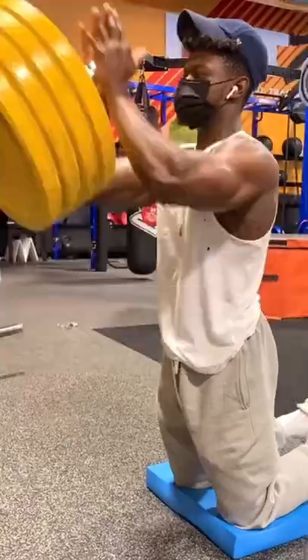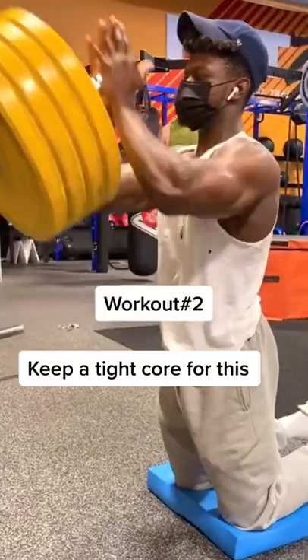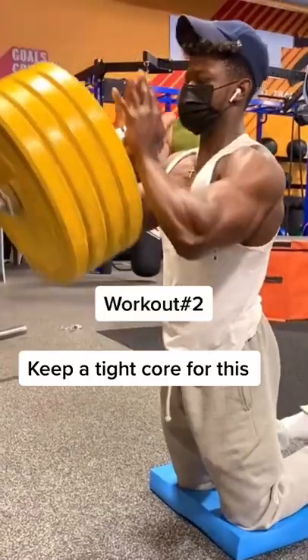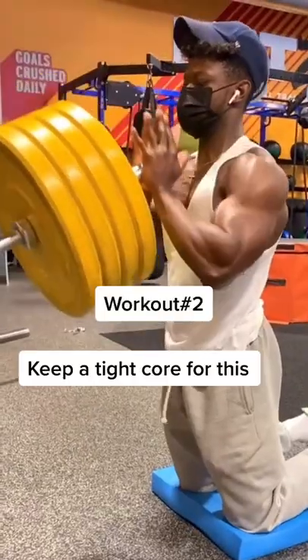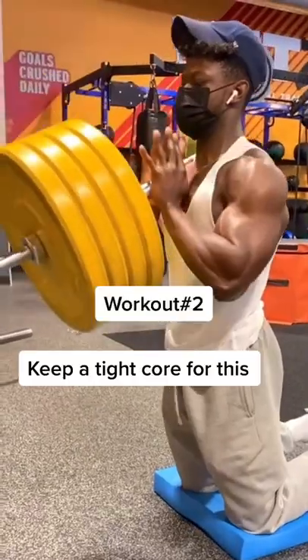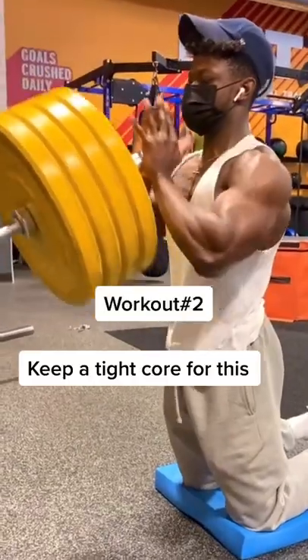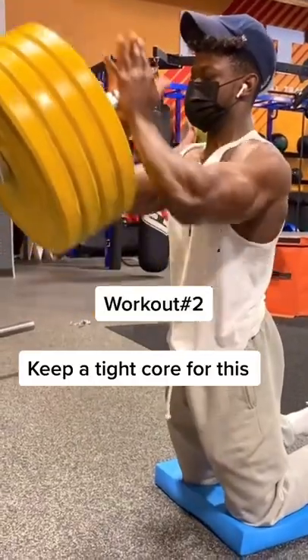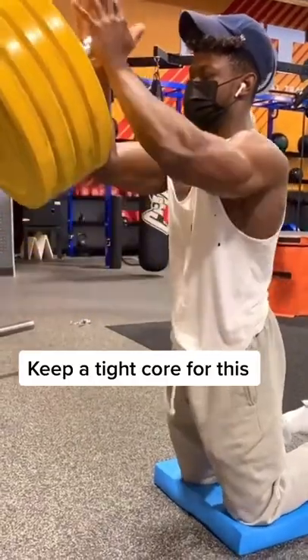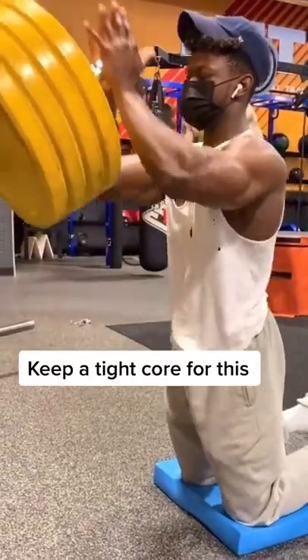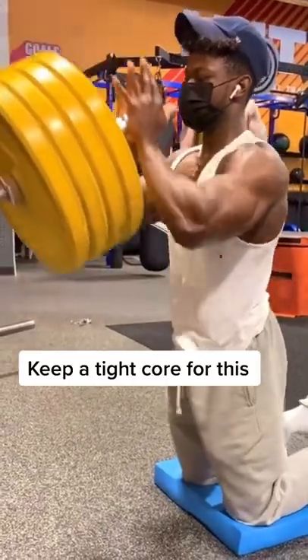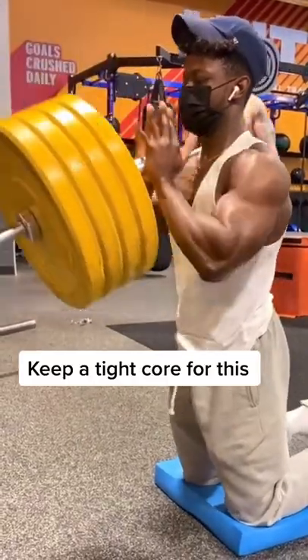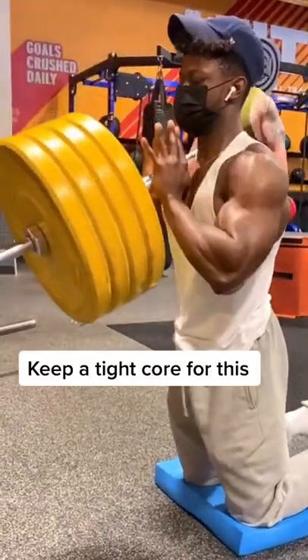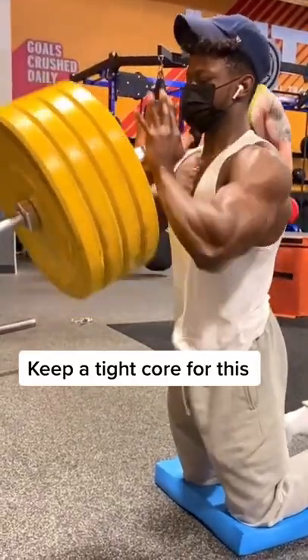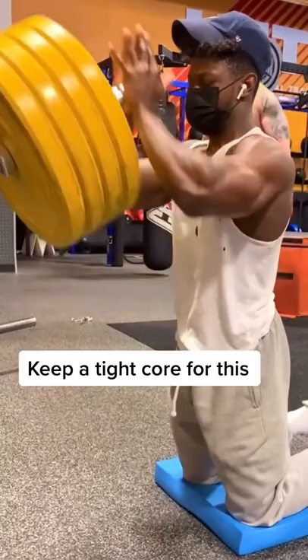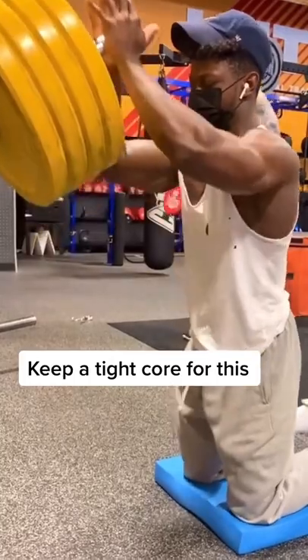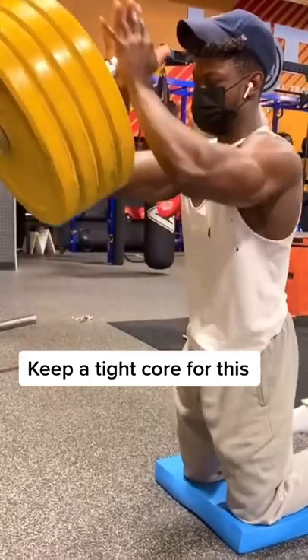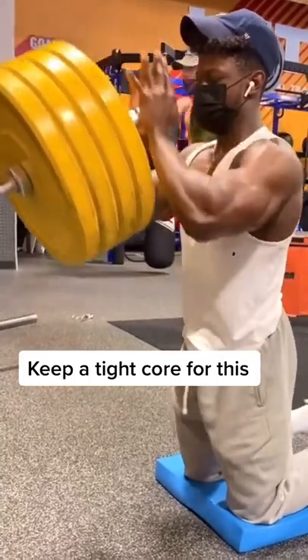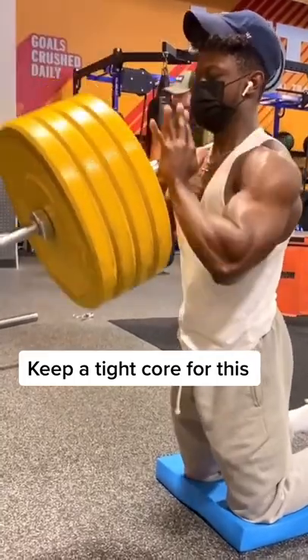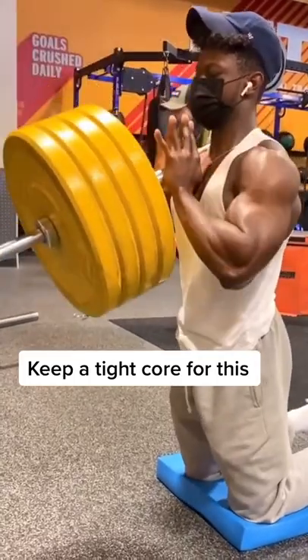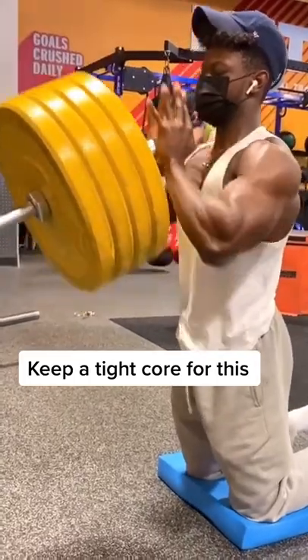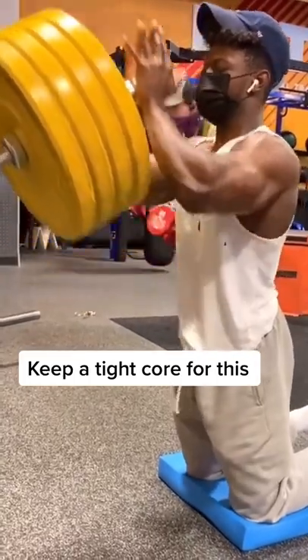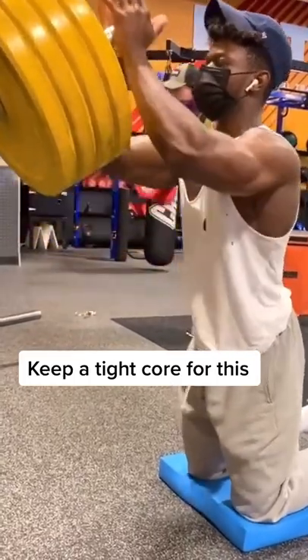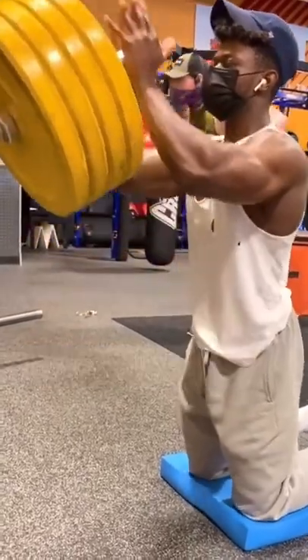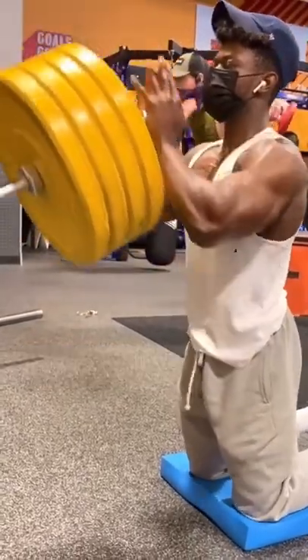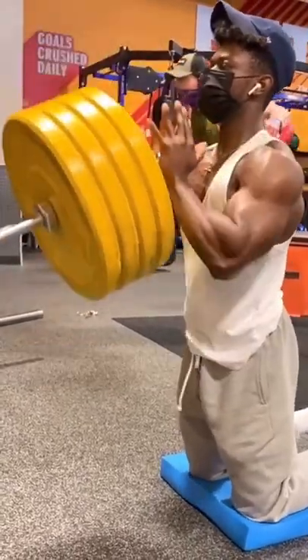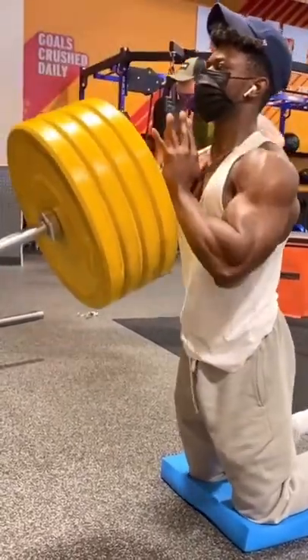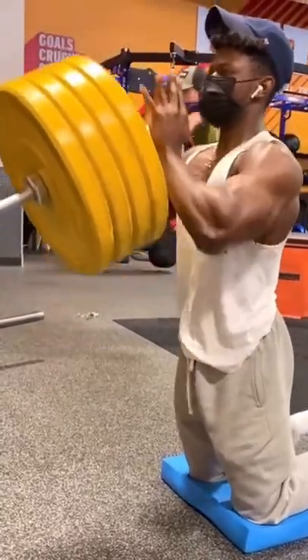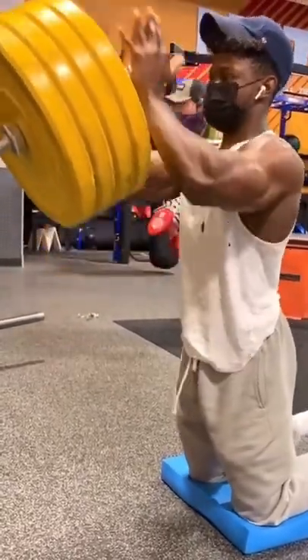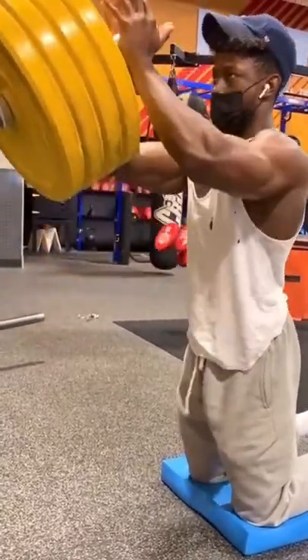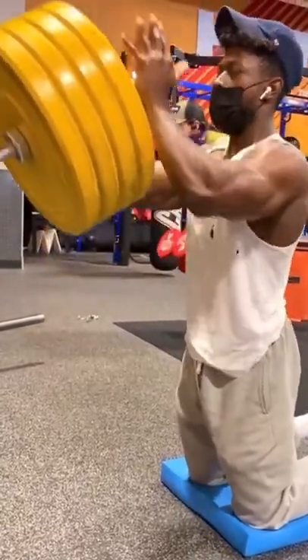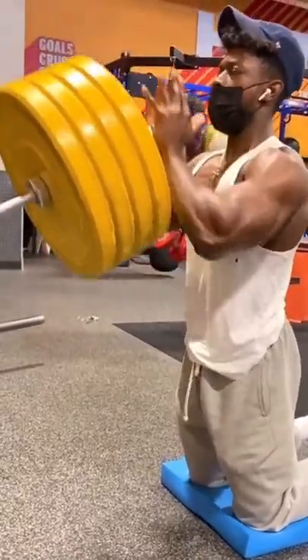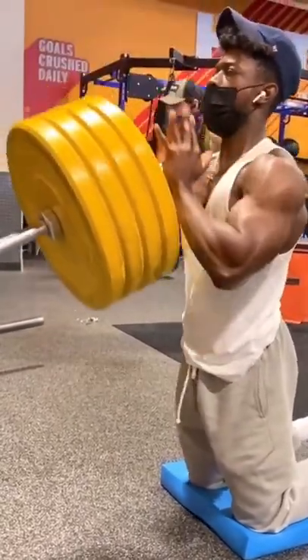For workout number two, my personal favorite, landmine chest press. If you don't feel comfortable using your hands, you can always use a V-bar roll grip.